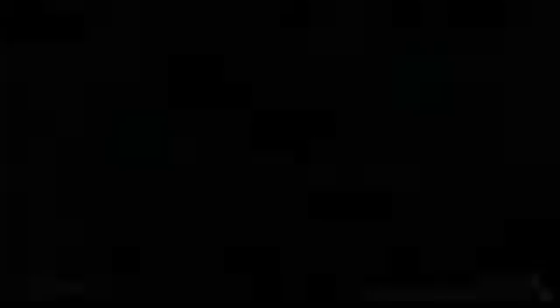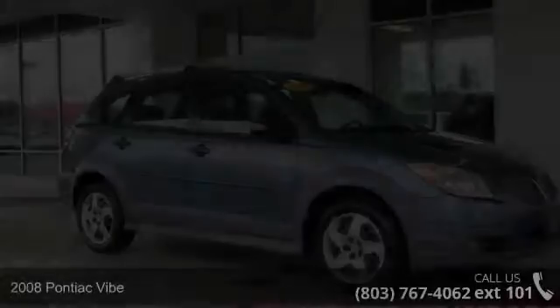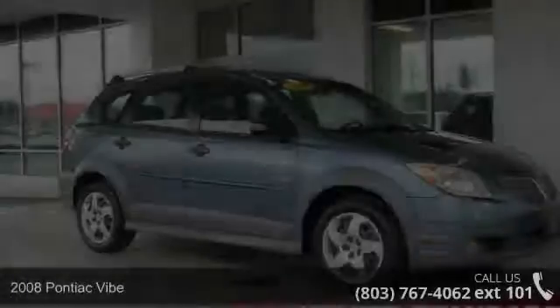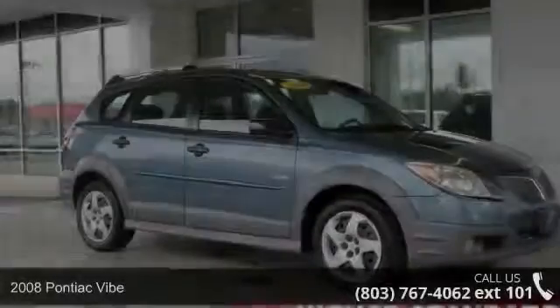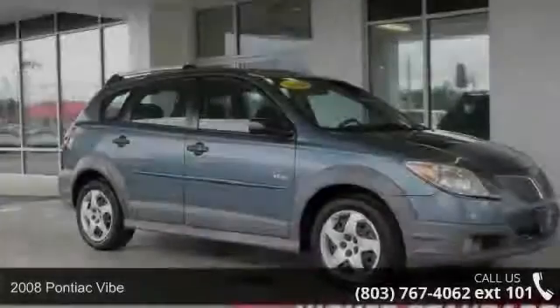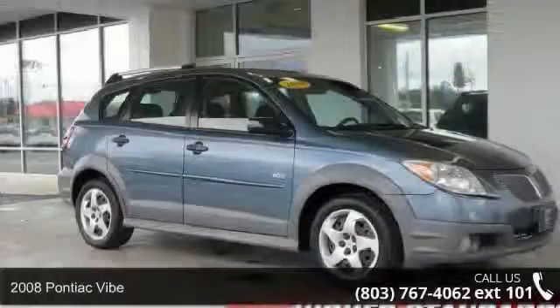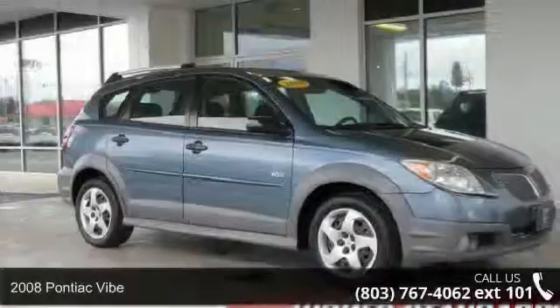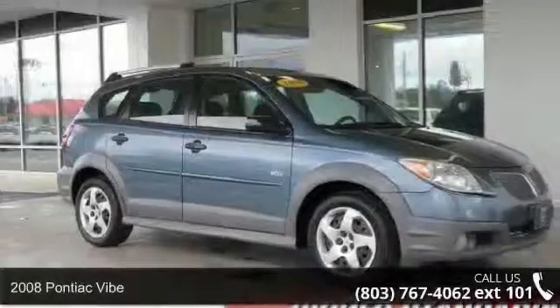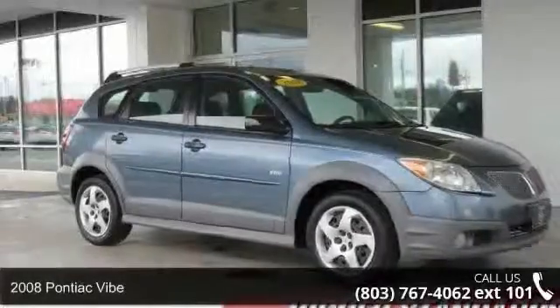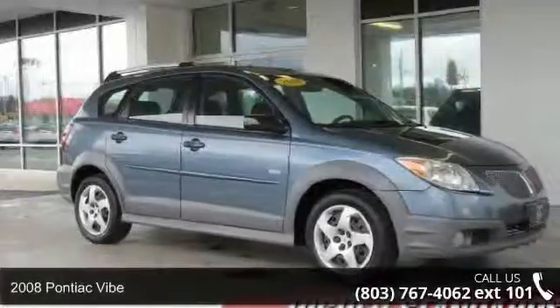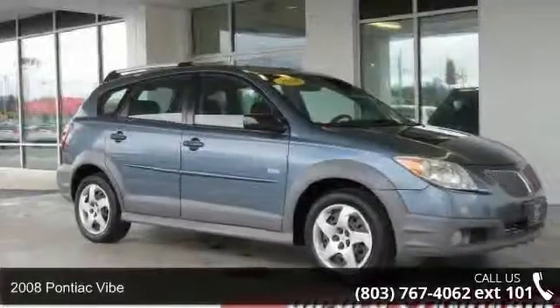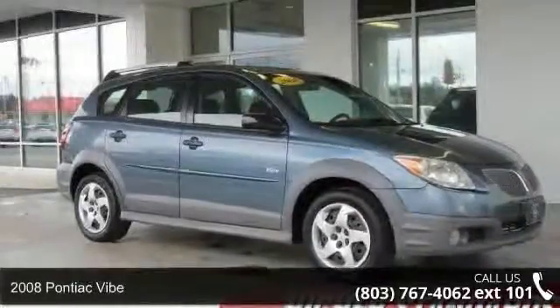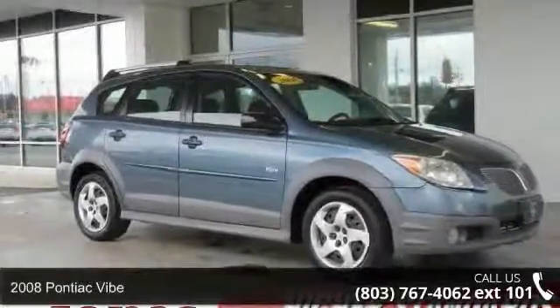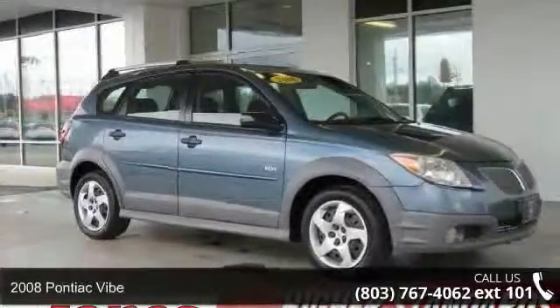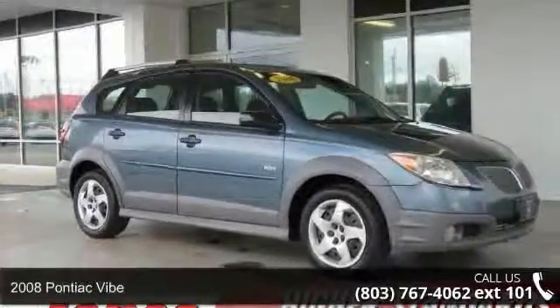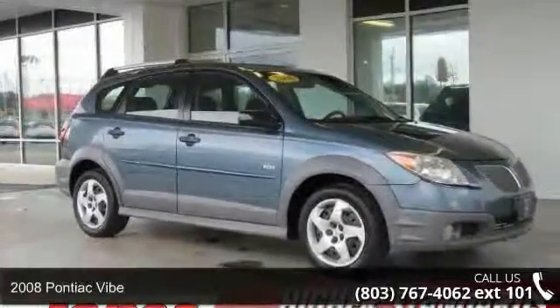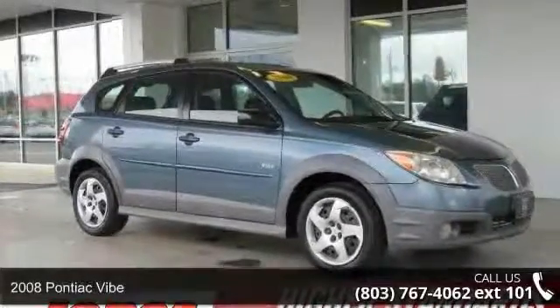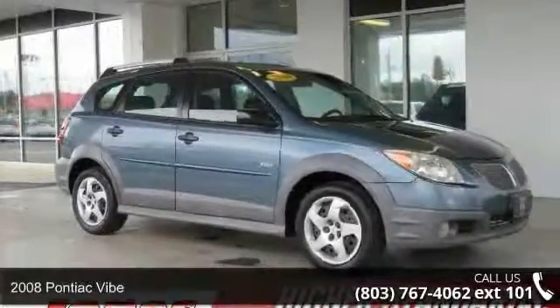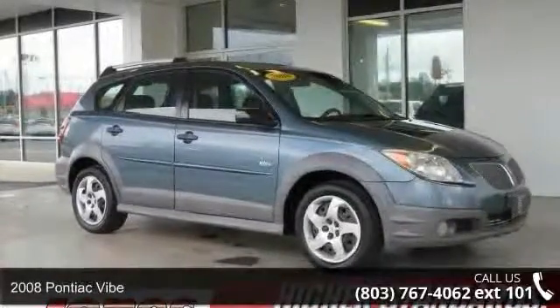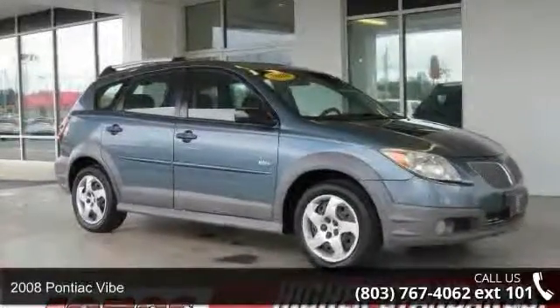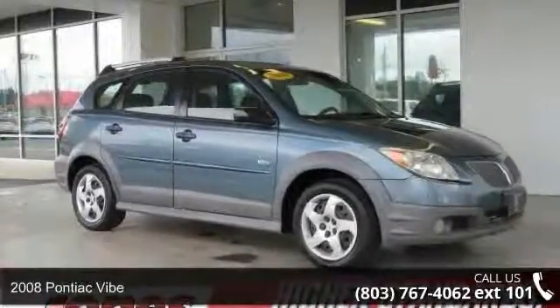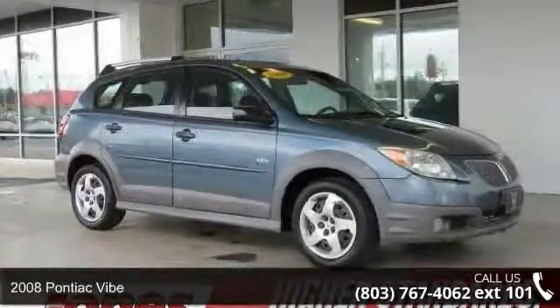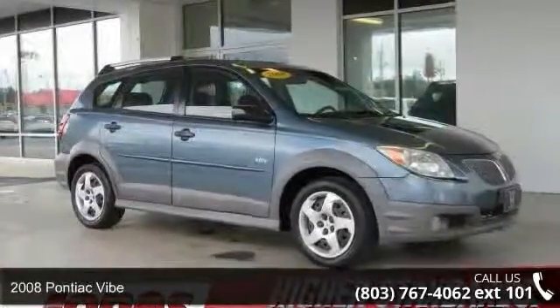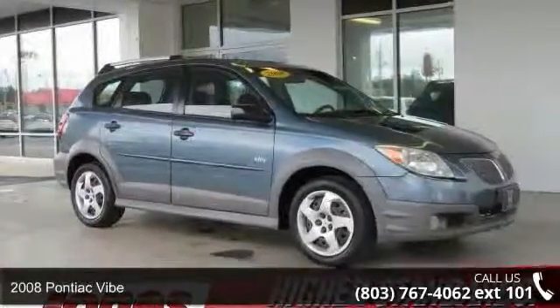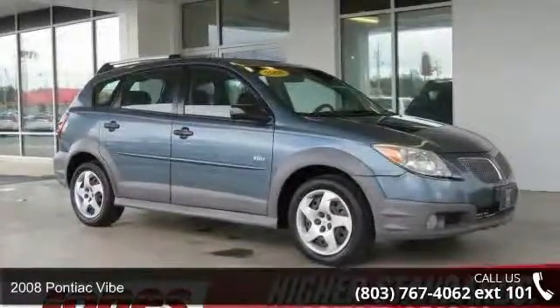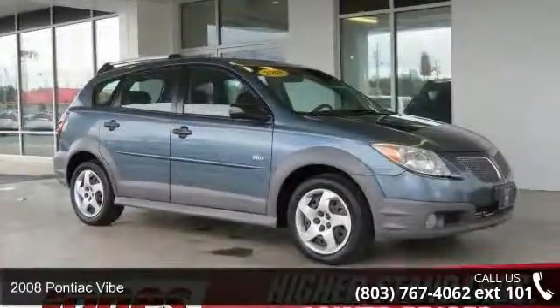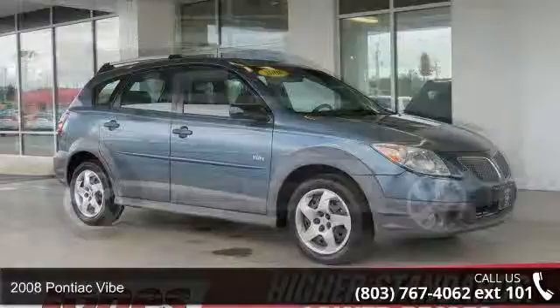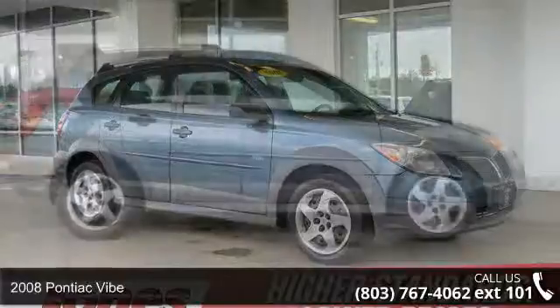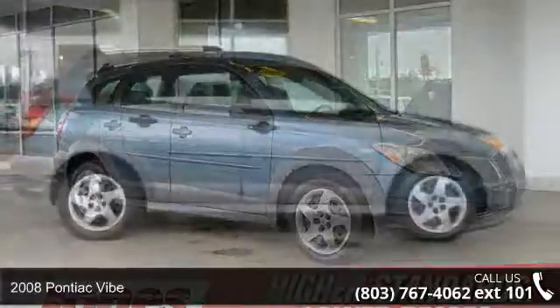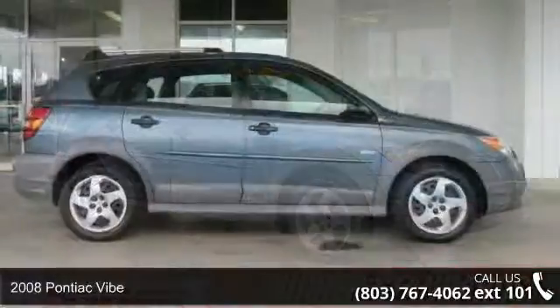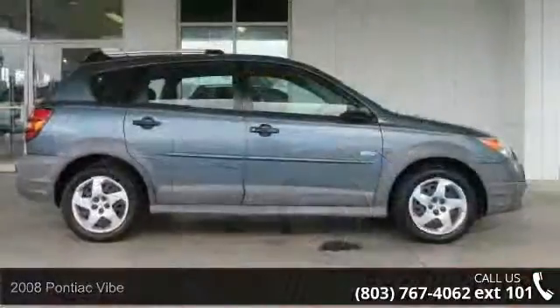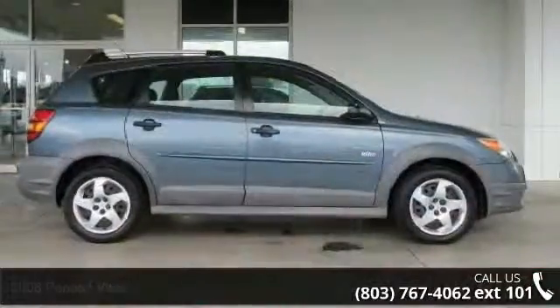Imagine yourself in this 2008 Pontiac Vibe. This may be the set of wheels you've been looking for.